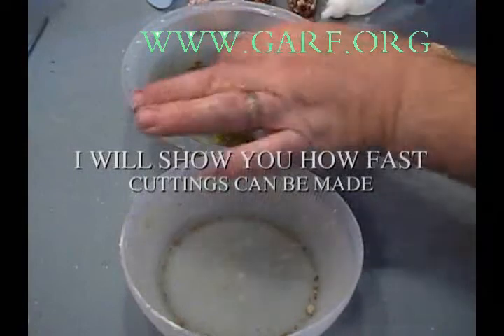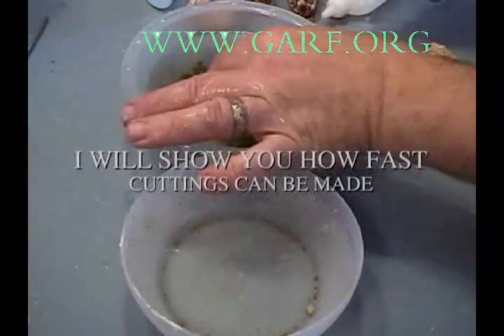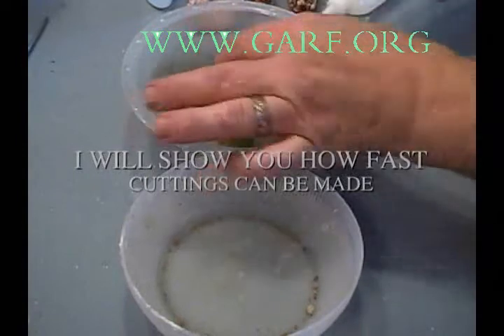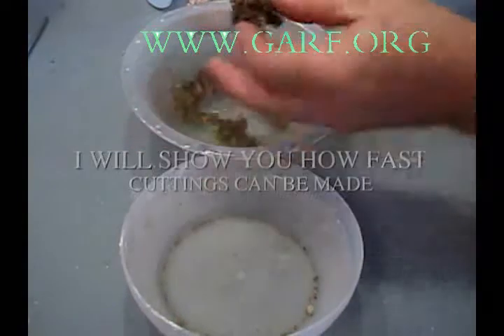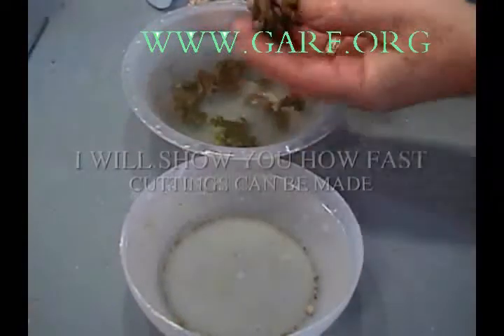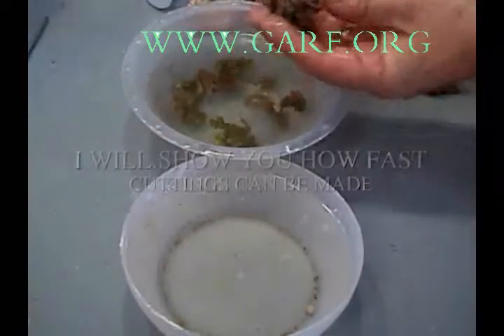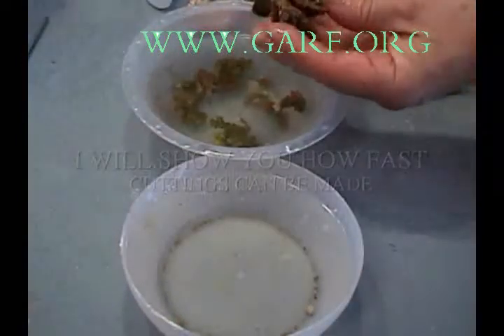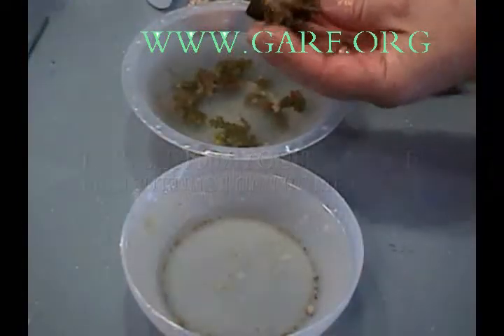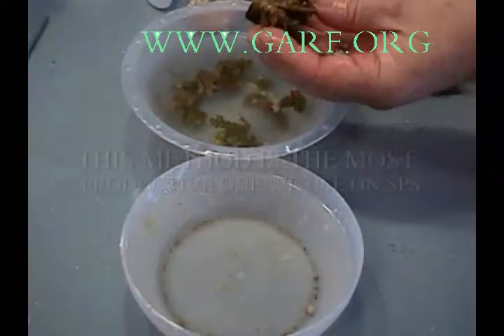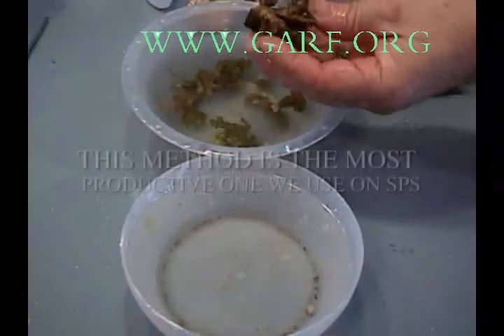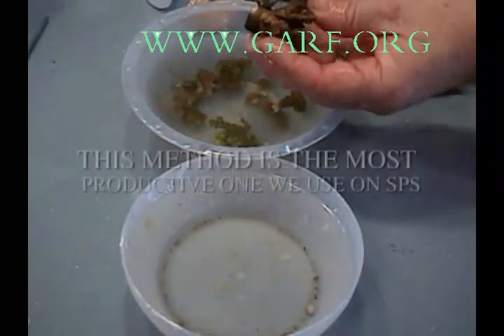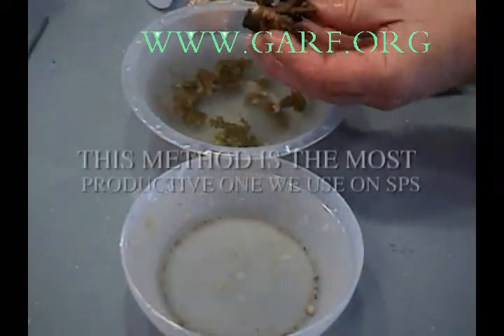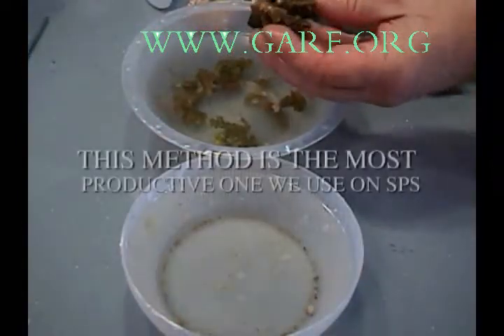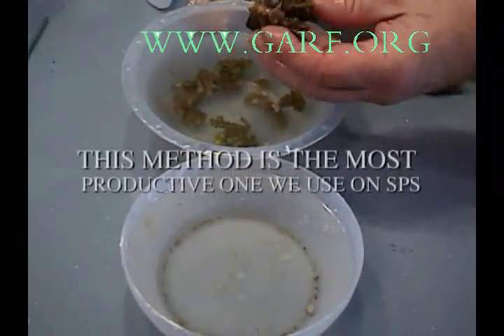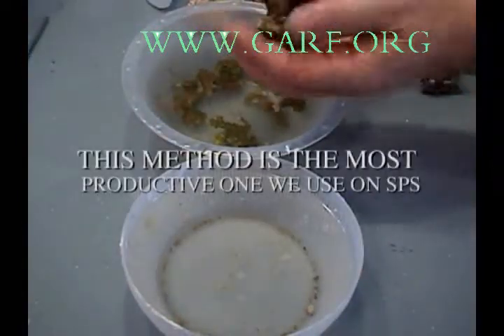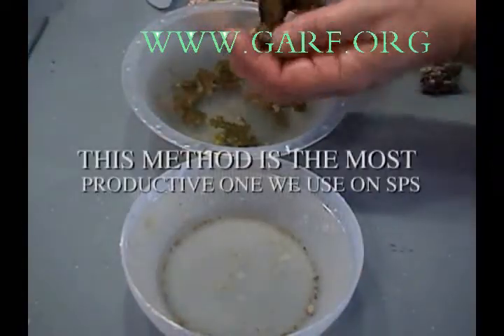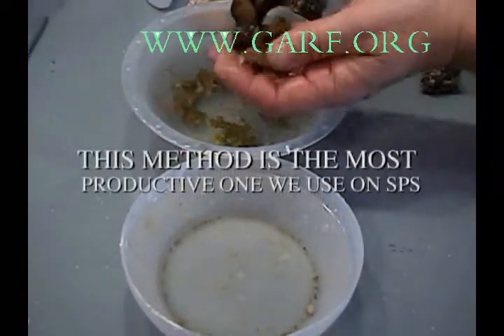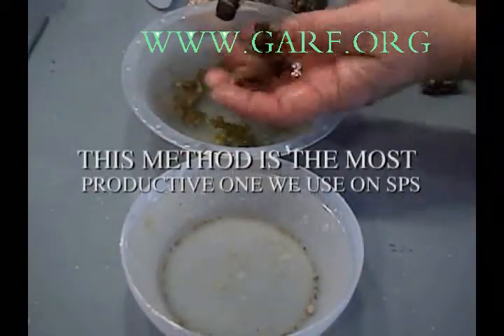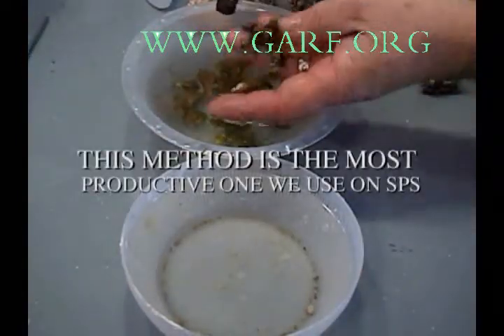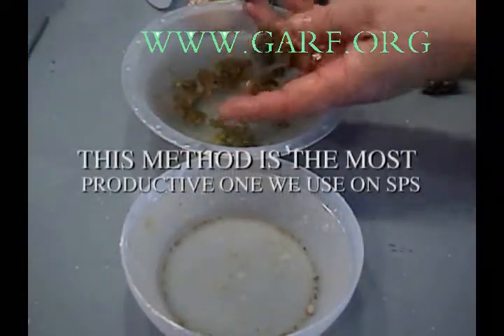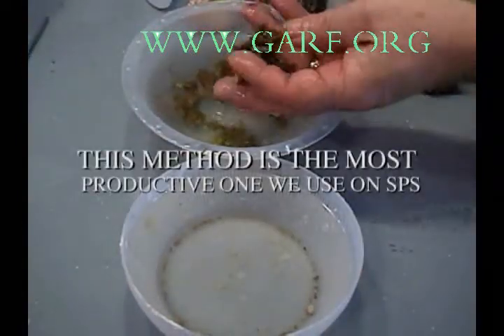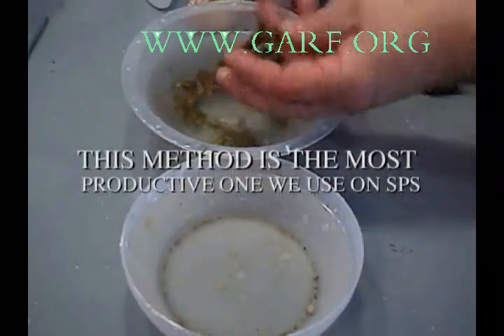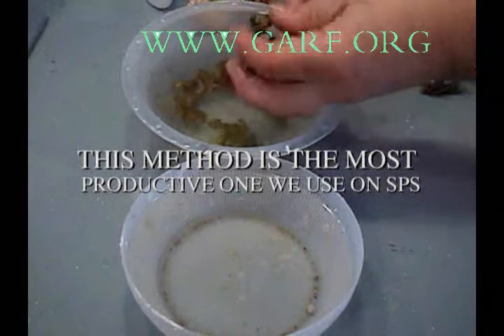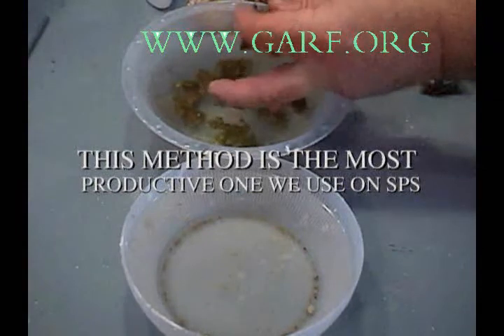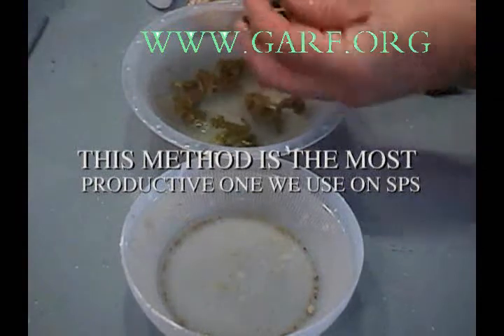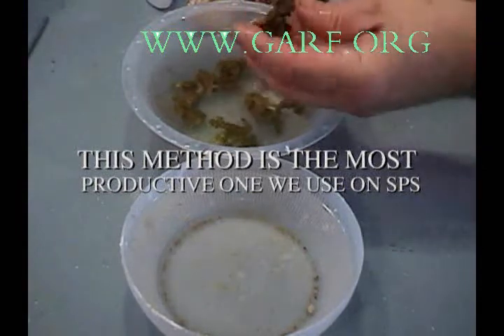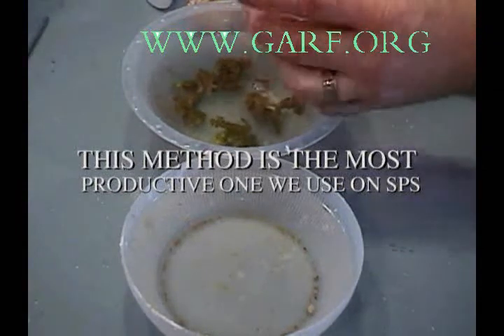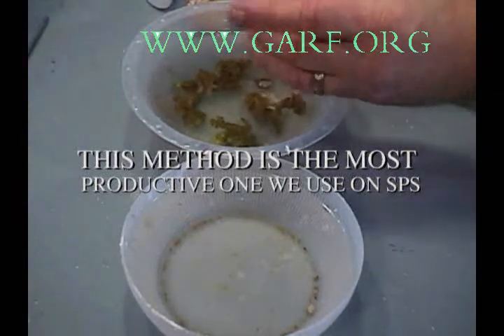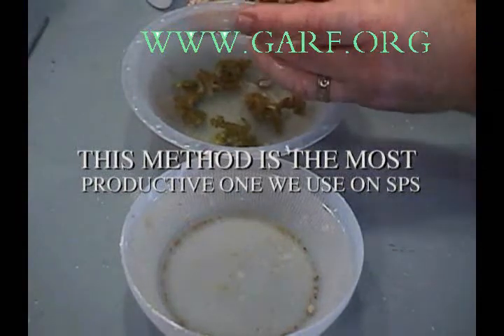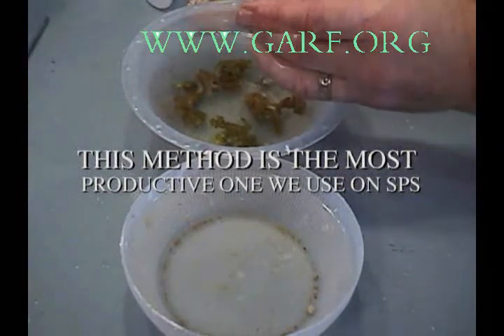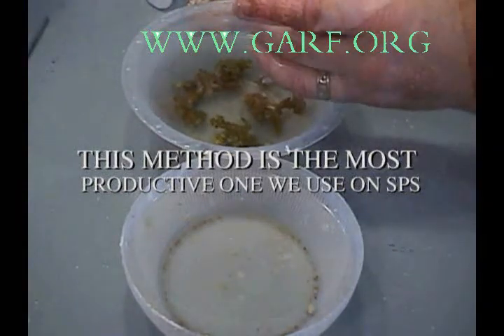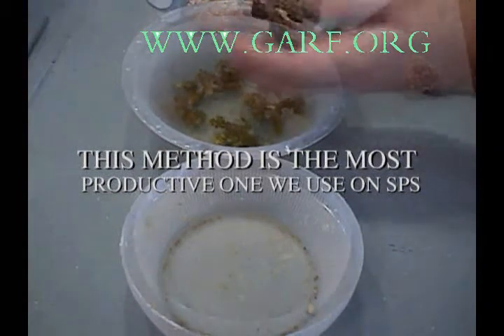I will show you how fast cuttings can be made using this method. I hope you have enjoyed this short video about SPS corals. This method is the most productive one we use on SPS.